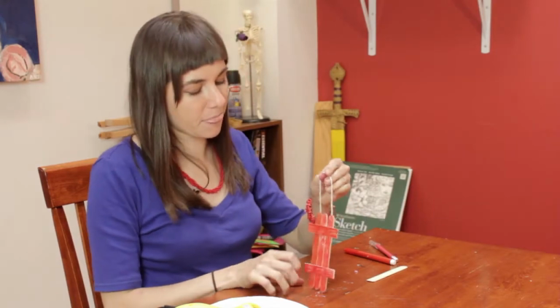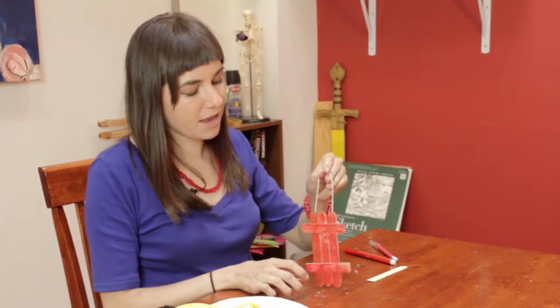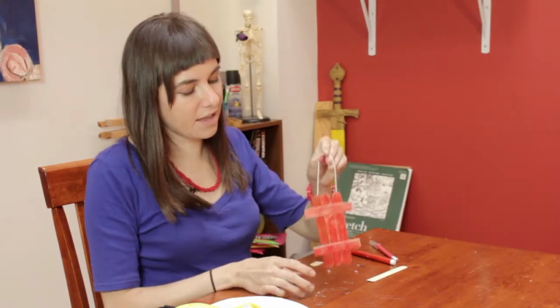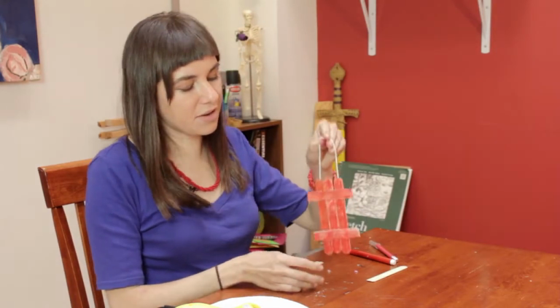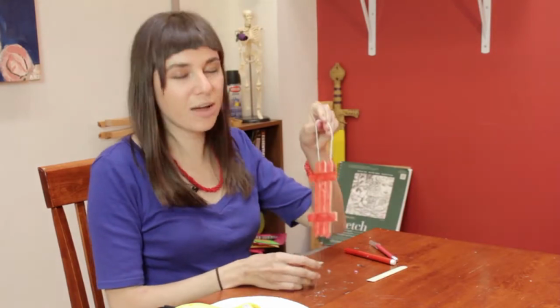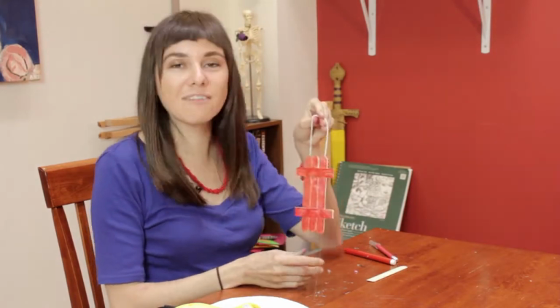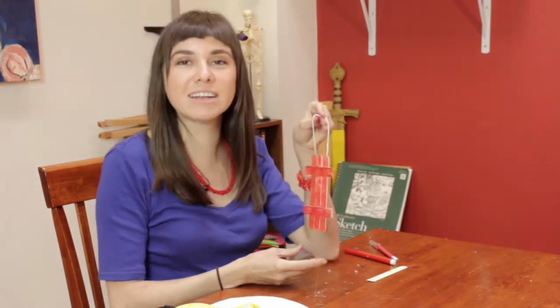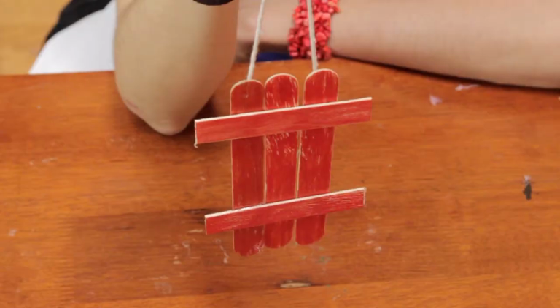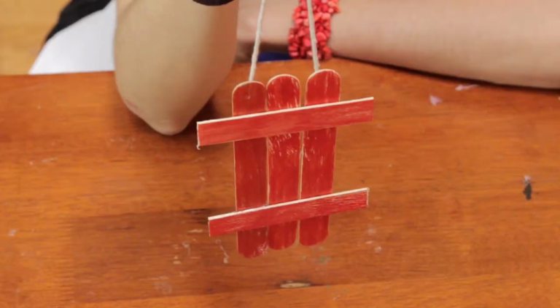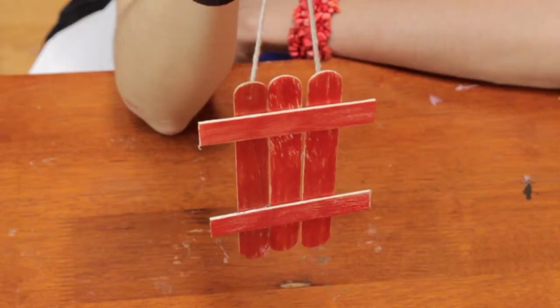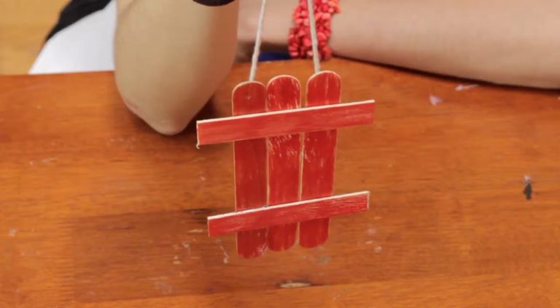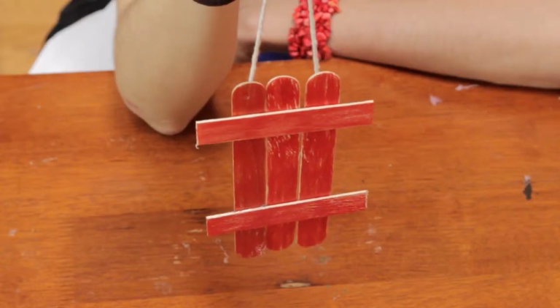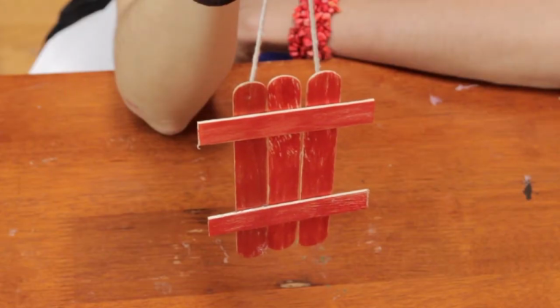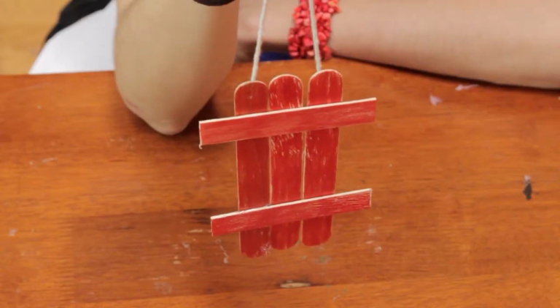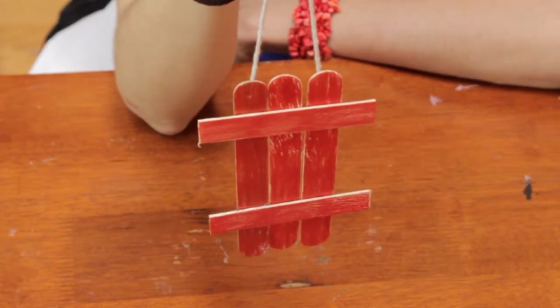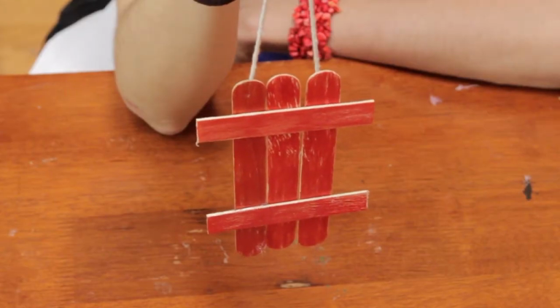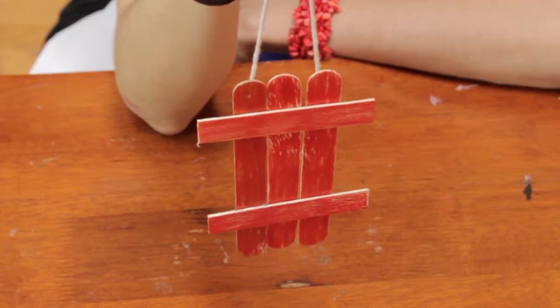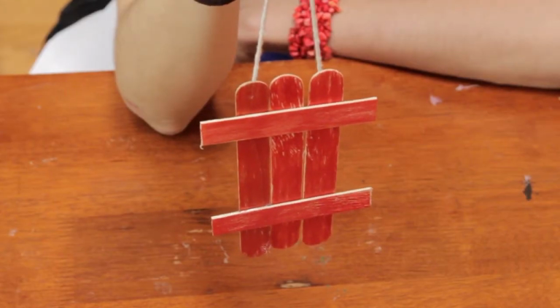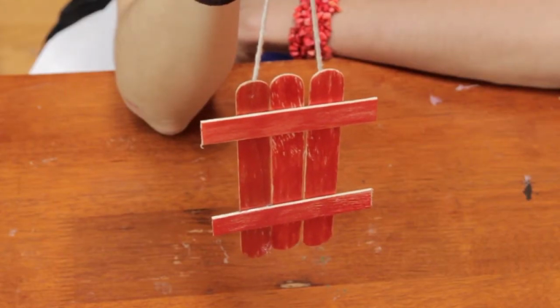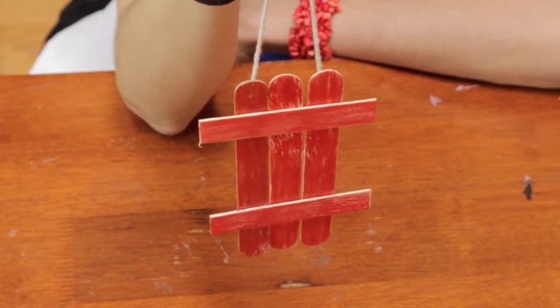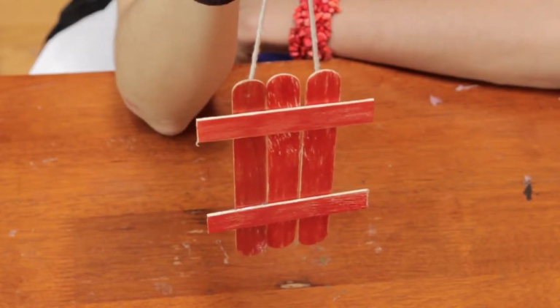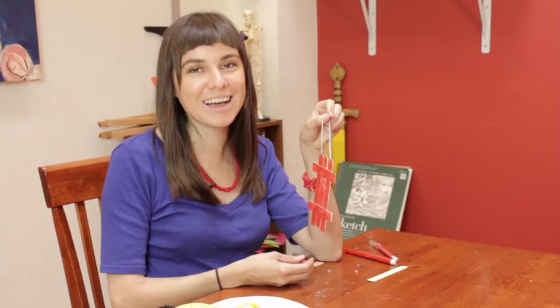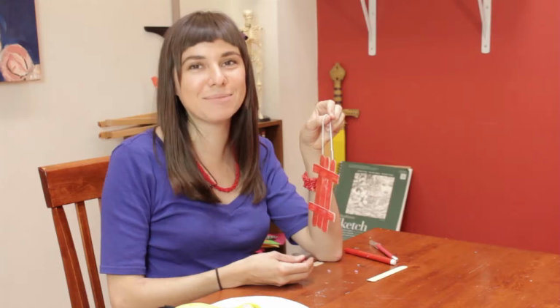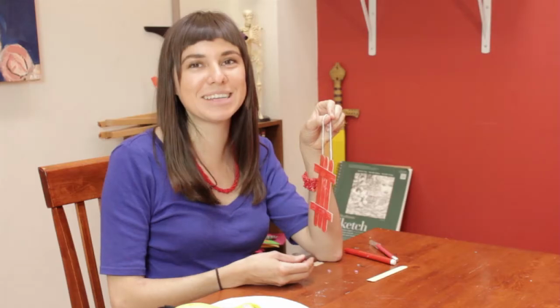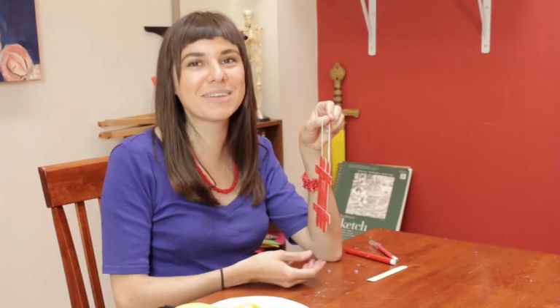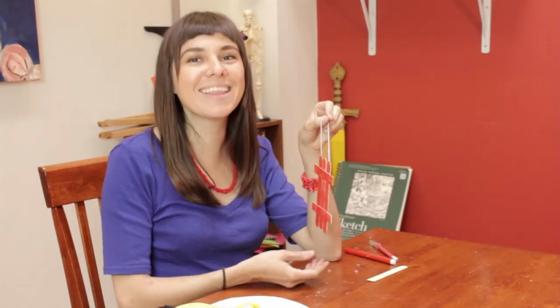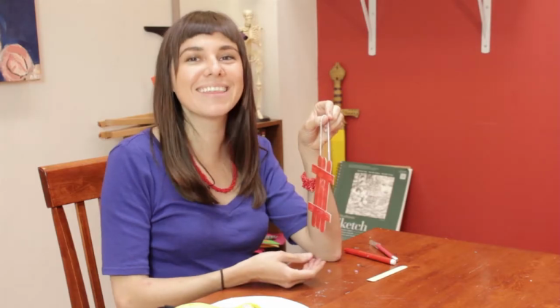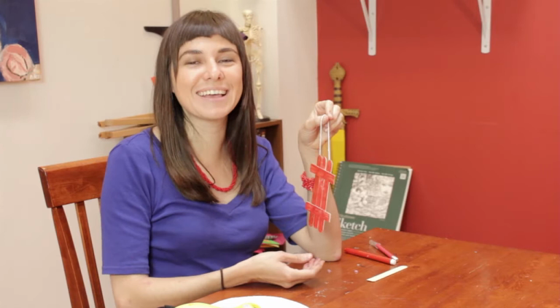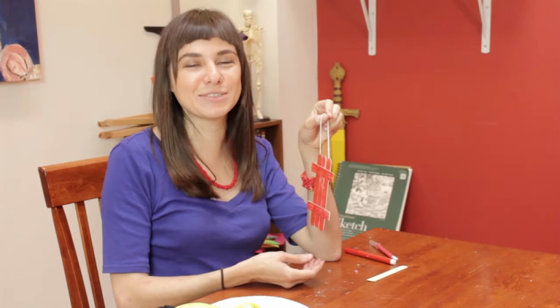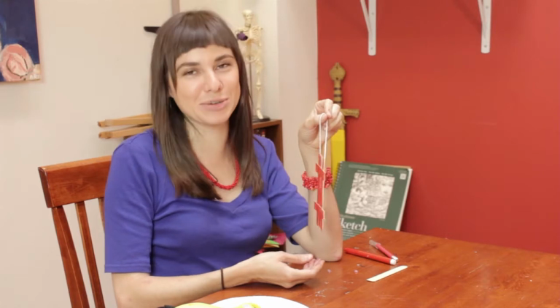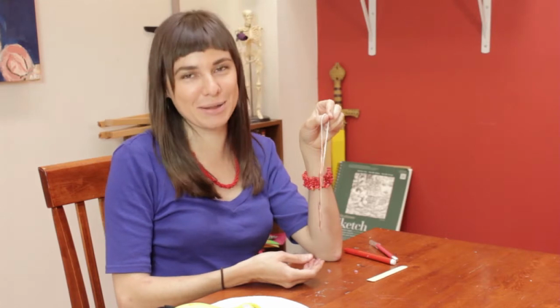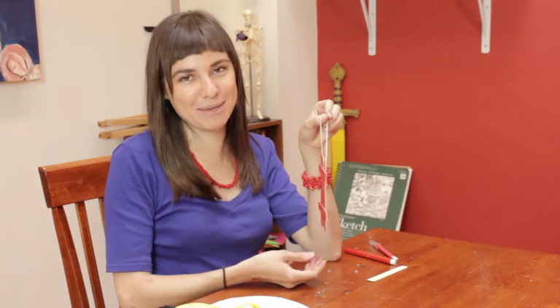And there you have it, a simple preschool ornament craft. I'm Sam Kelly, thanks for joining me.